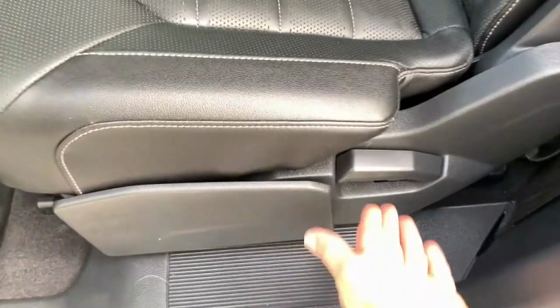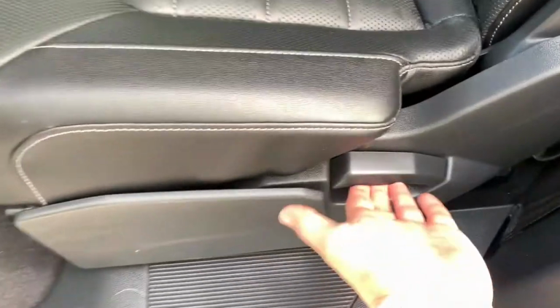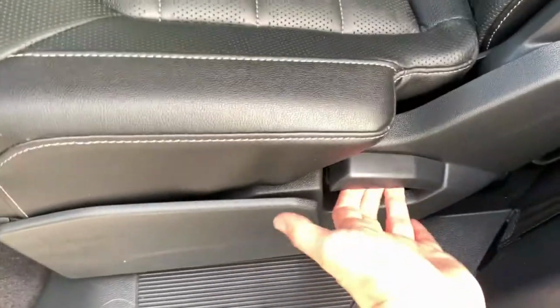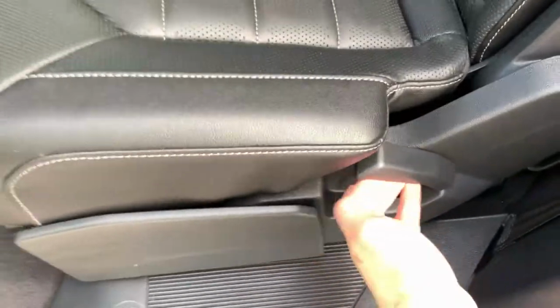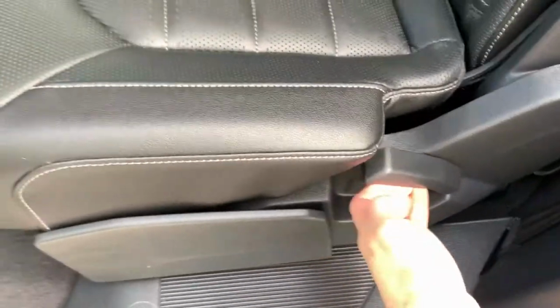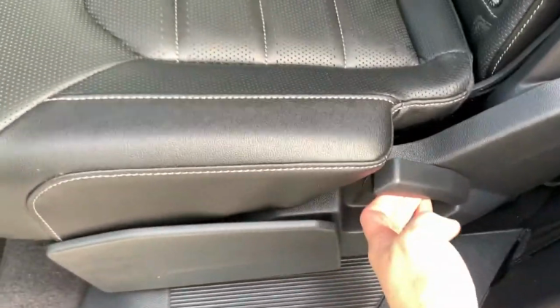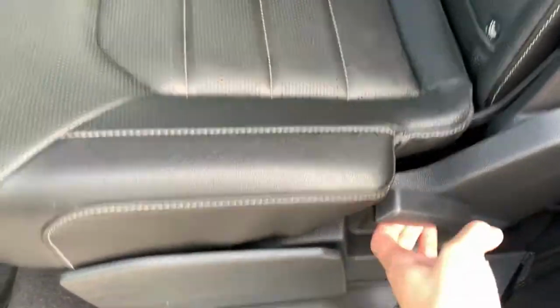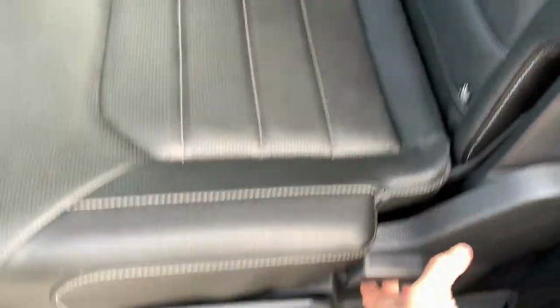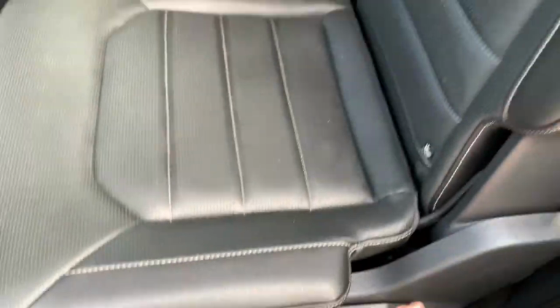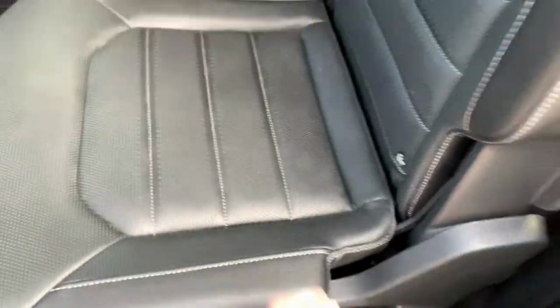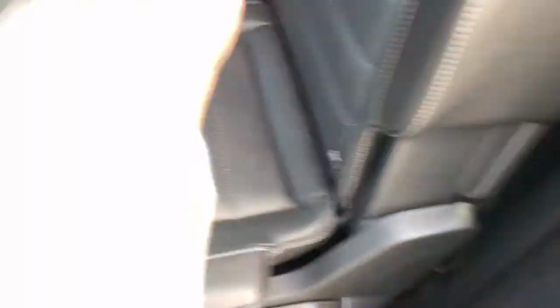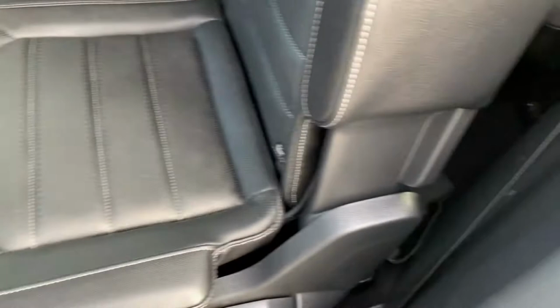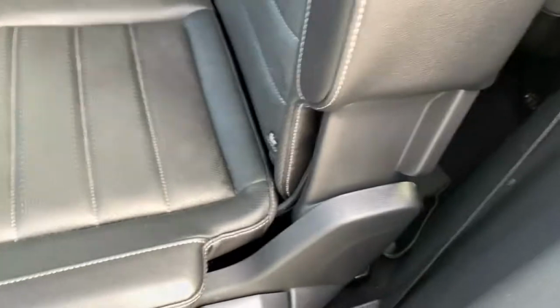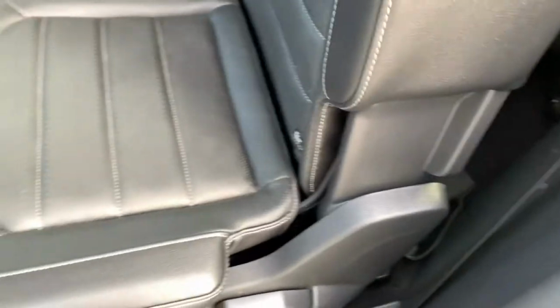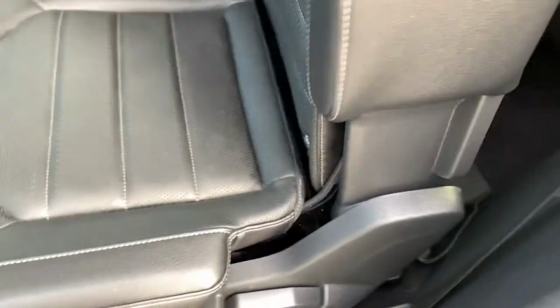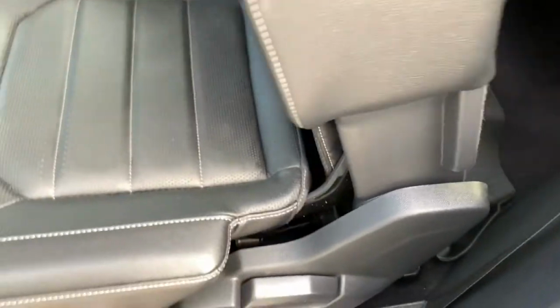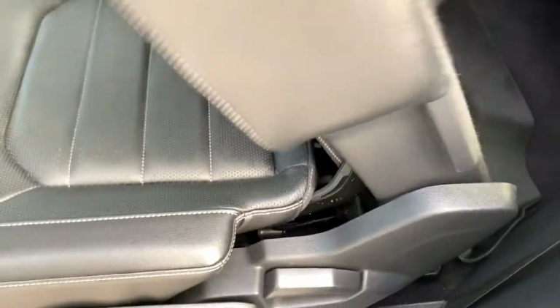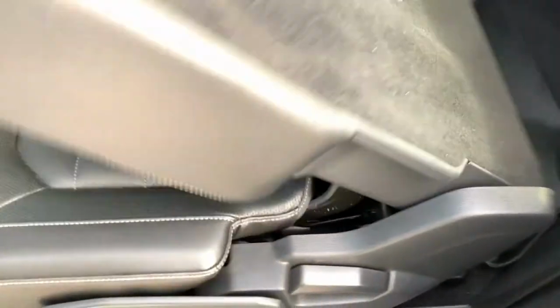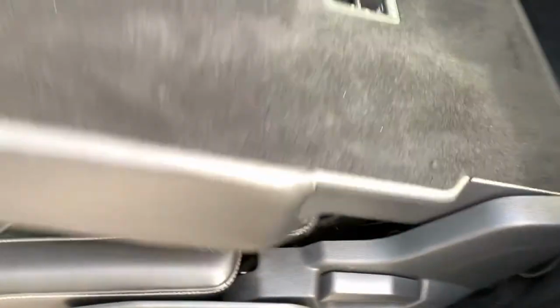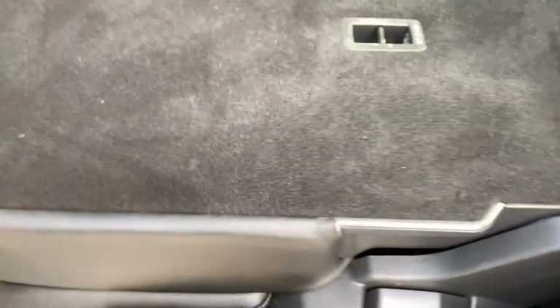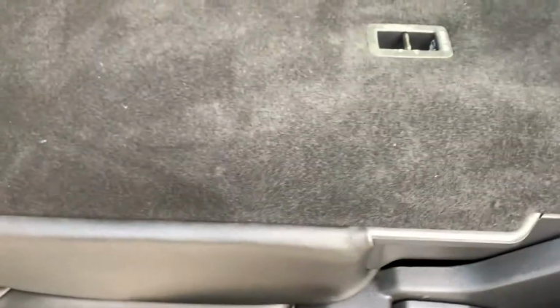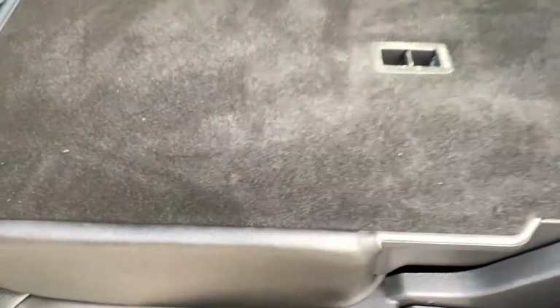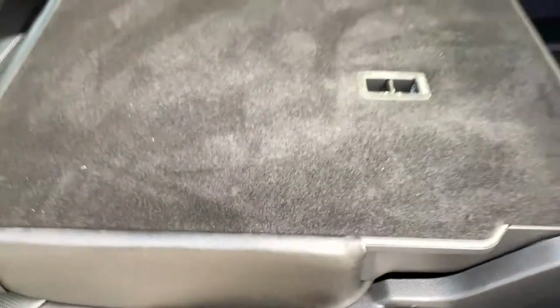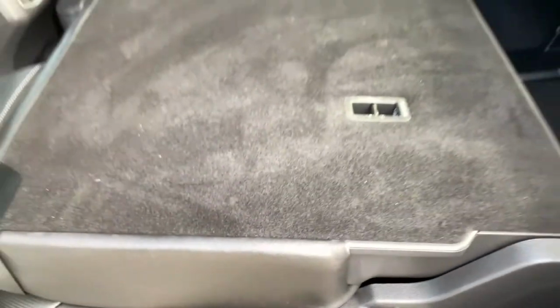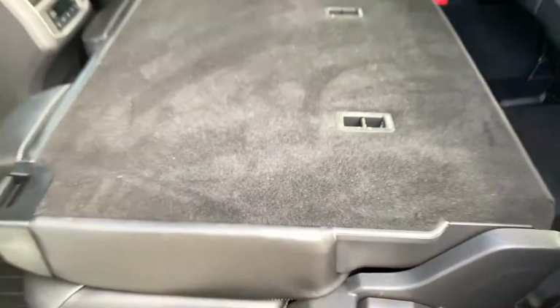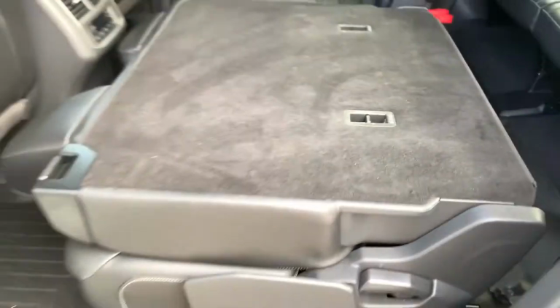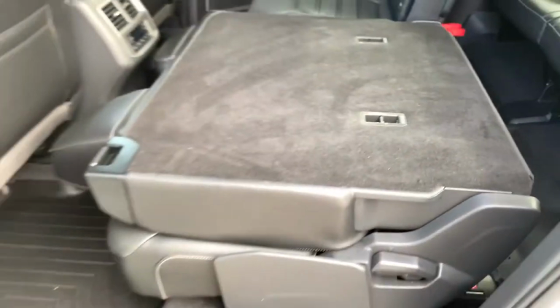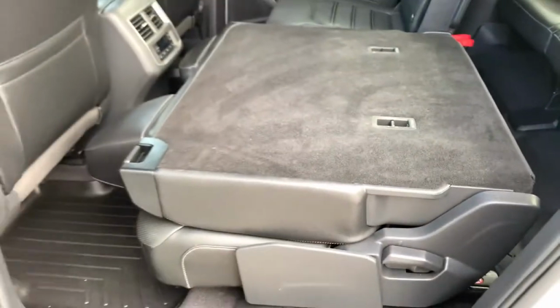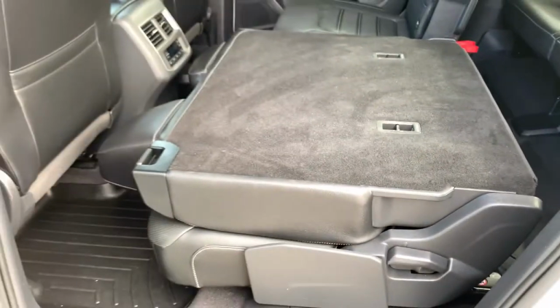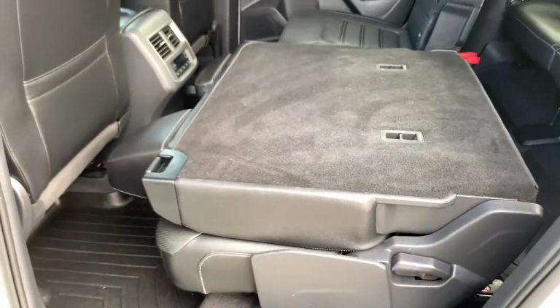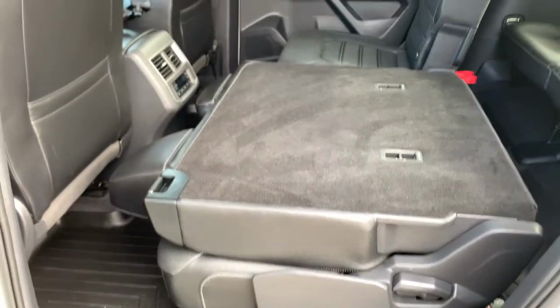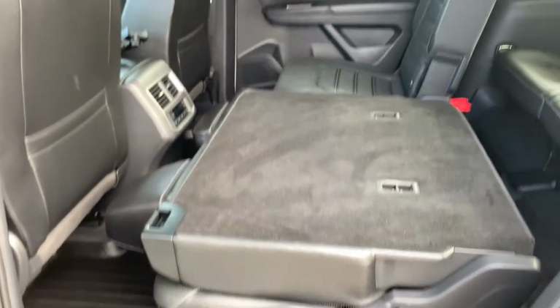The third row has an additional two seats, so lots of space back here. Cup holders along the sides and a couple of storage pockets — very comfortable. The seats also fold flat if you need that extra space.